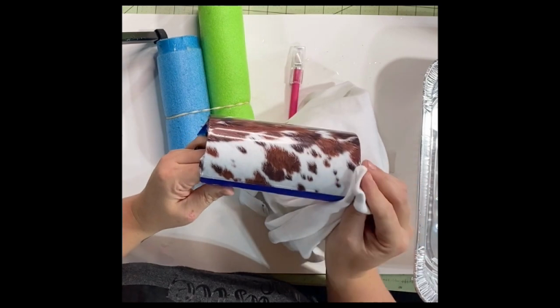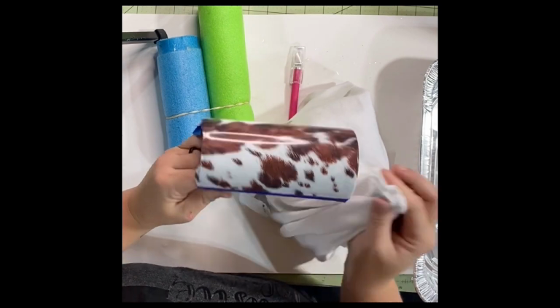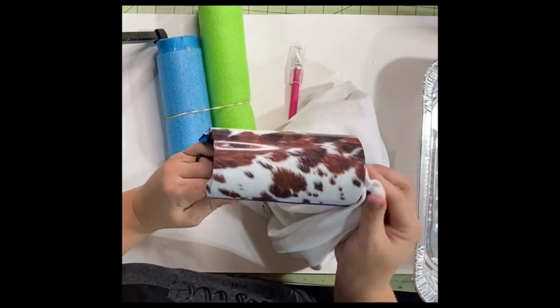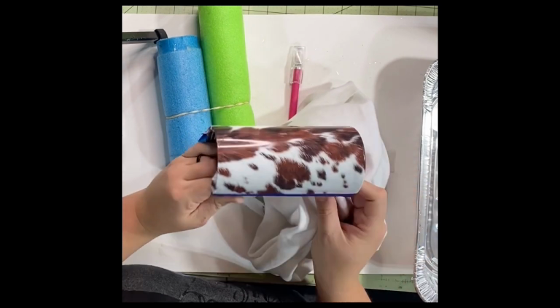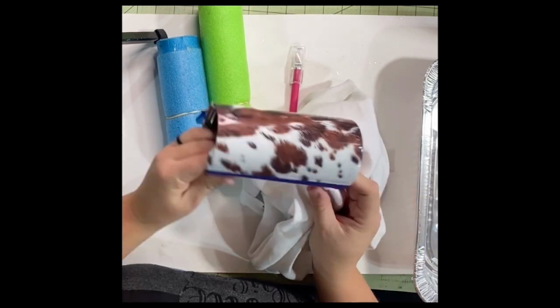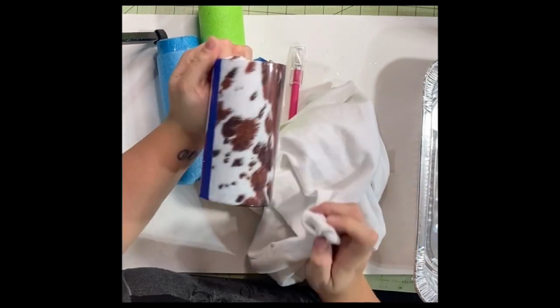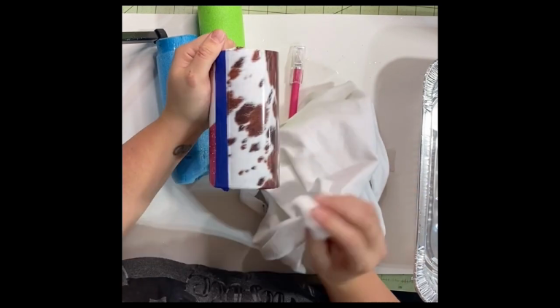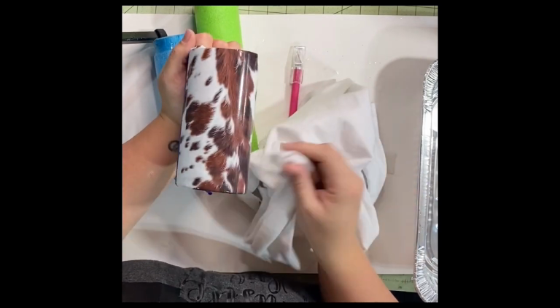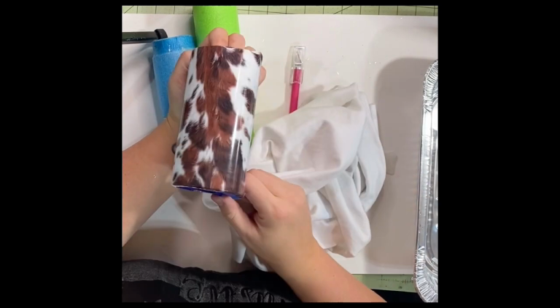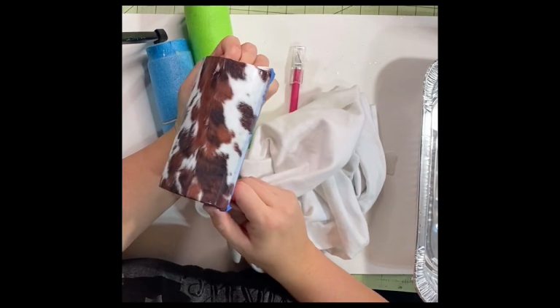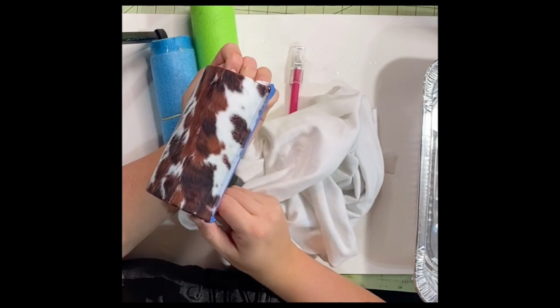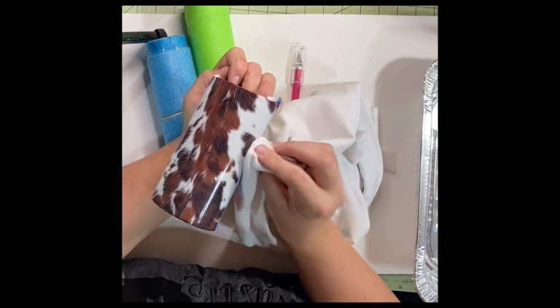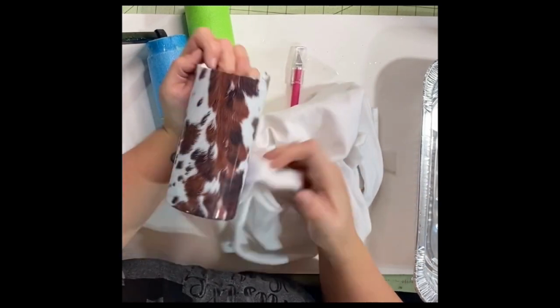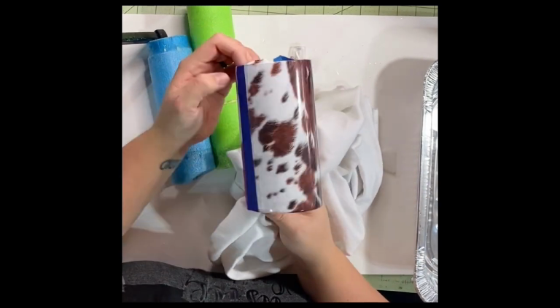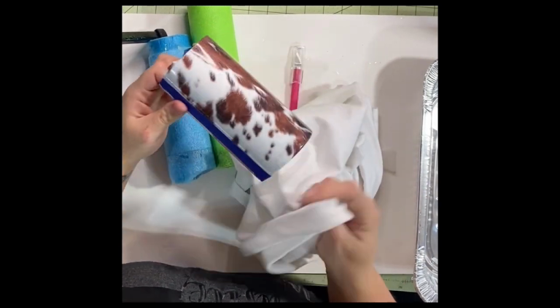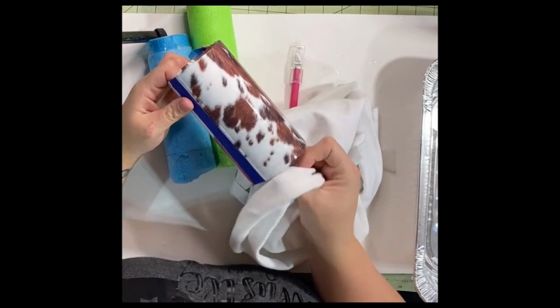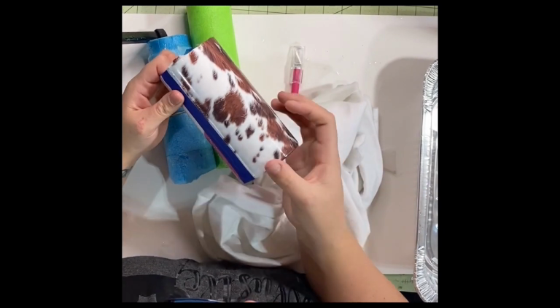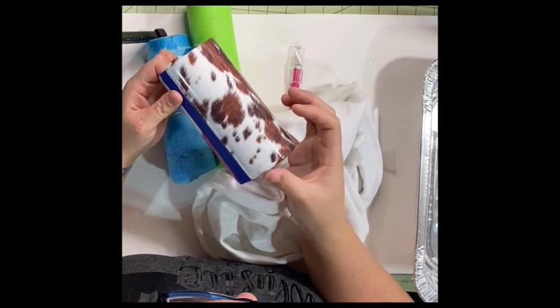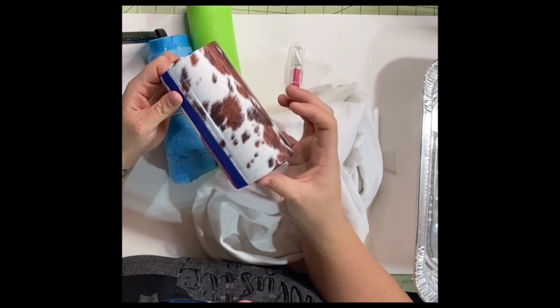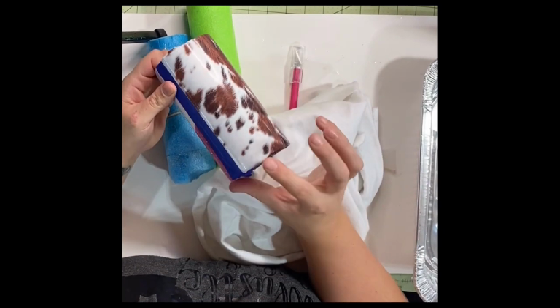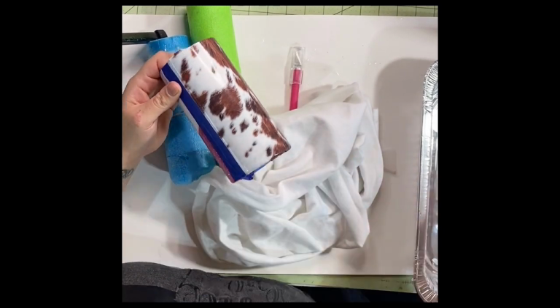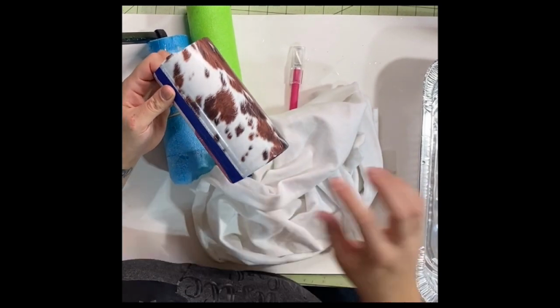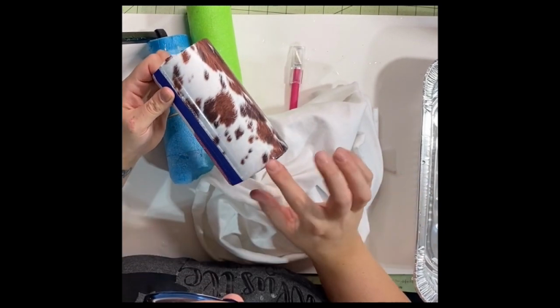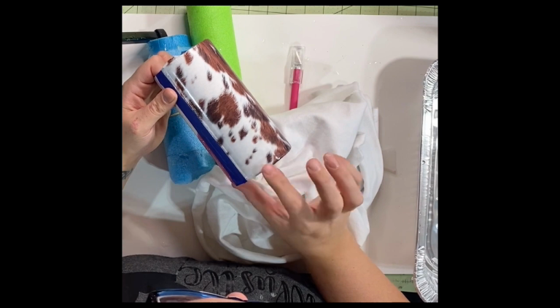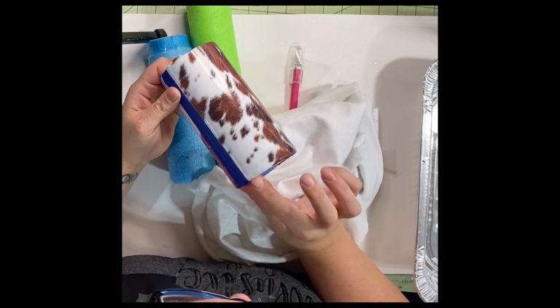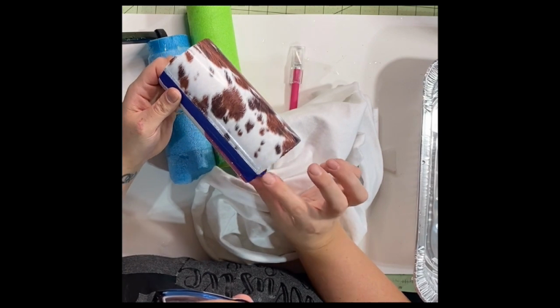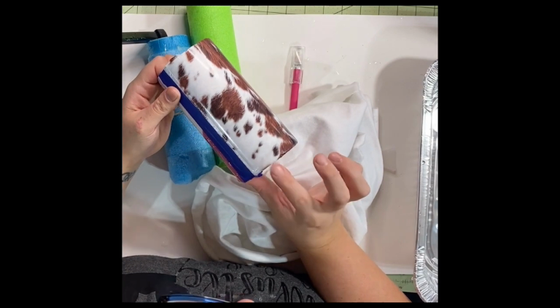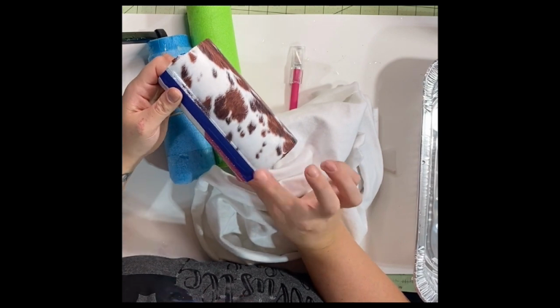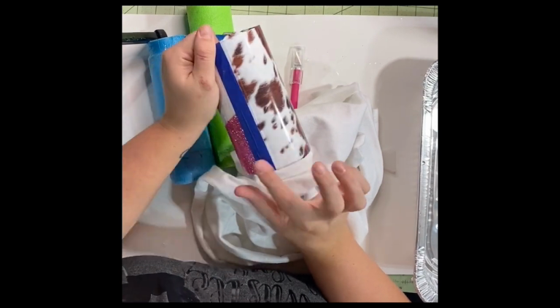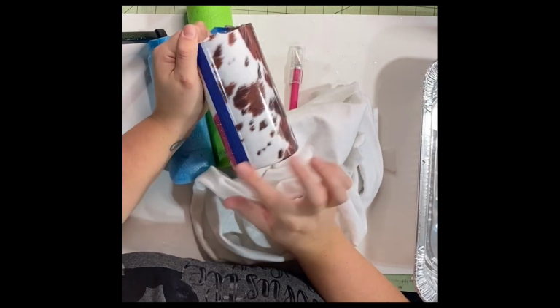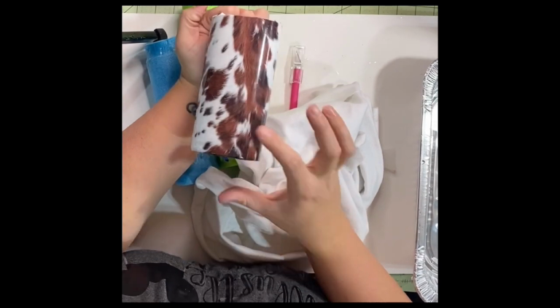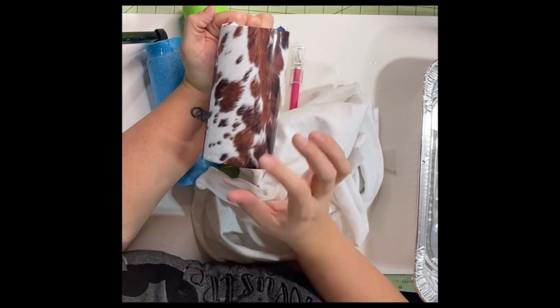You can cut that off if you feel like it — I don't usually, but you can if you would like.